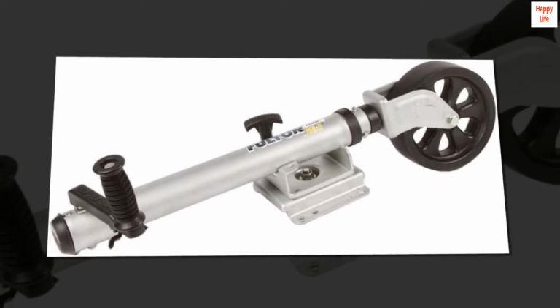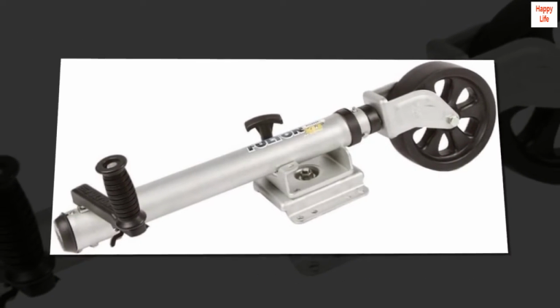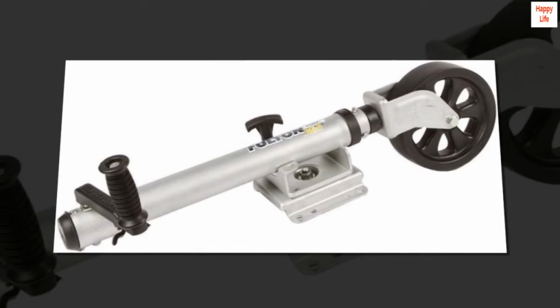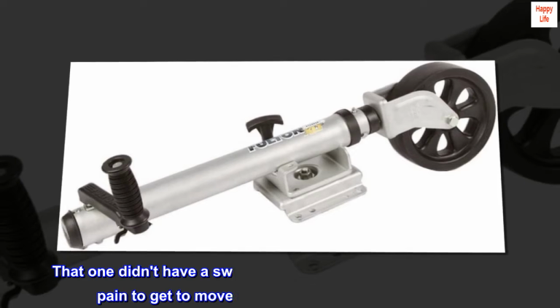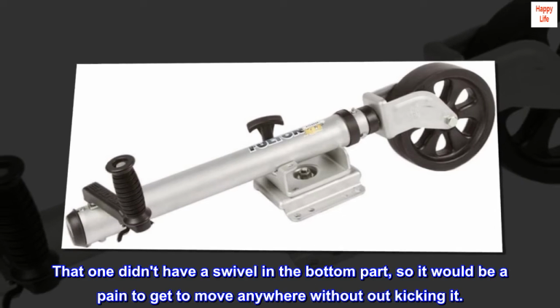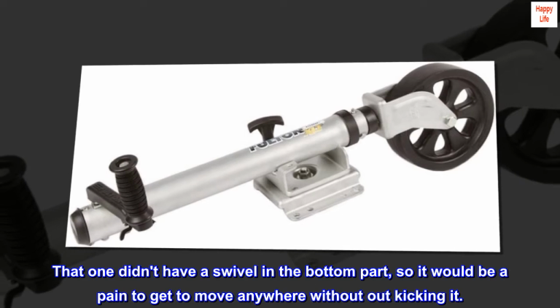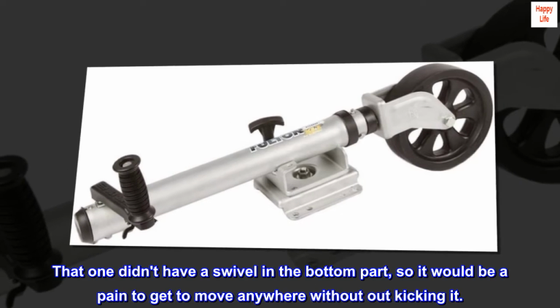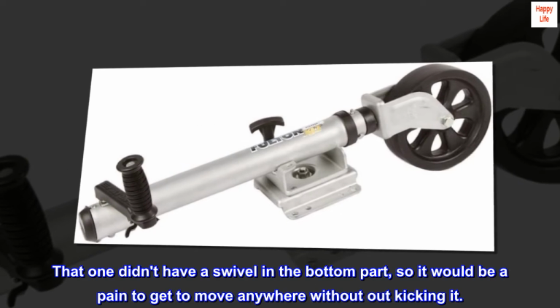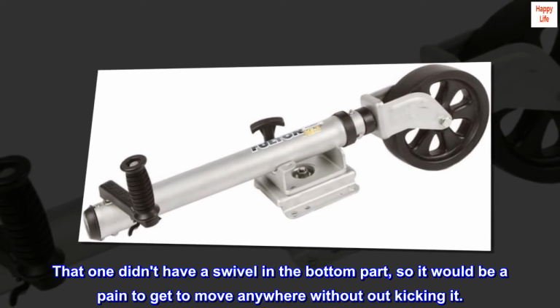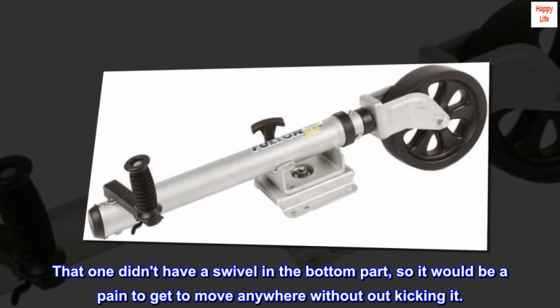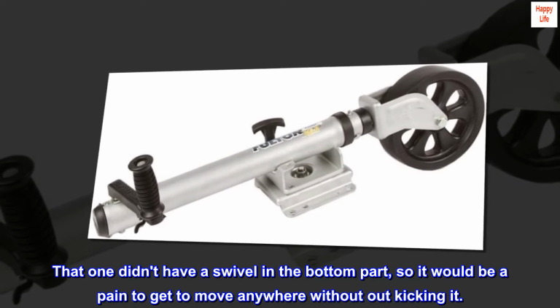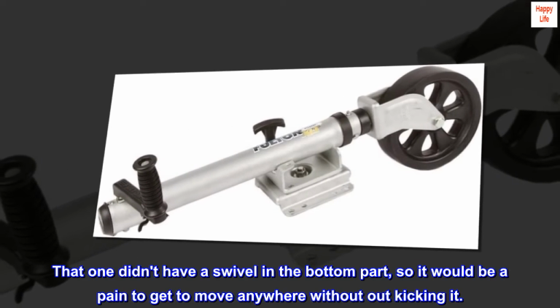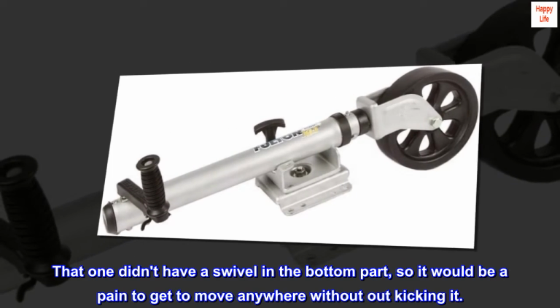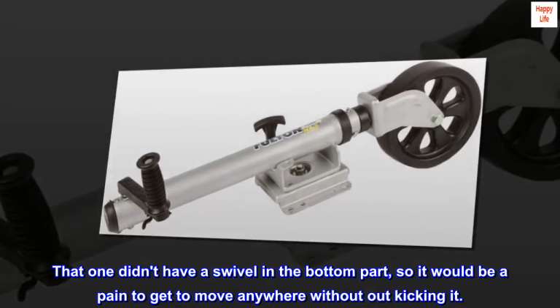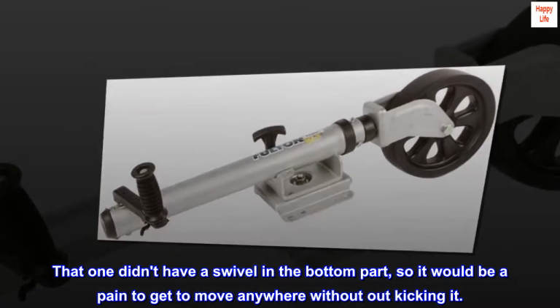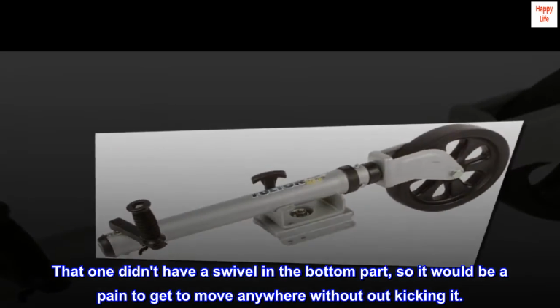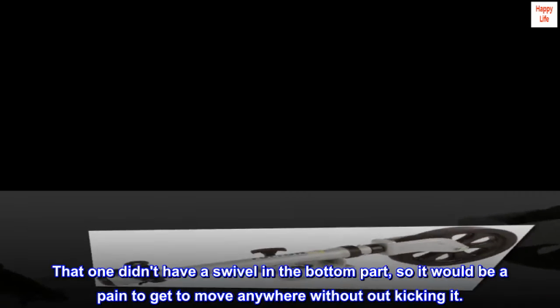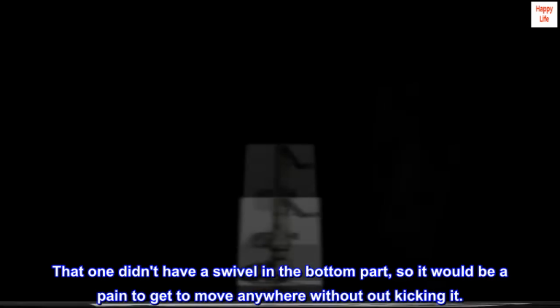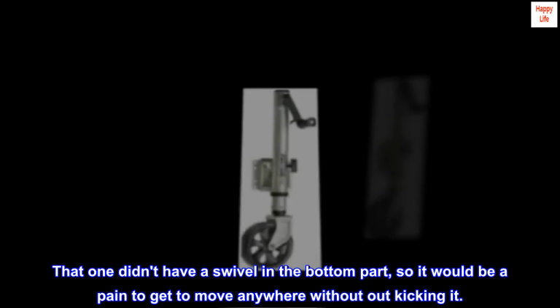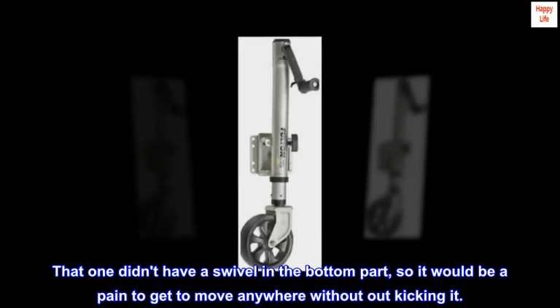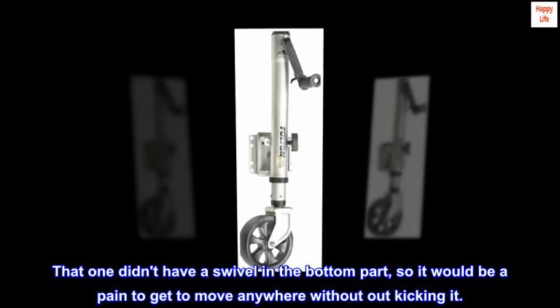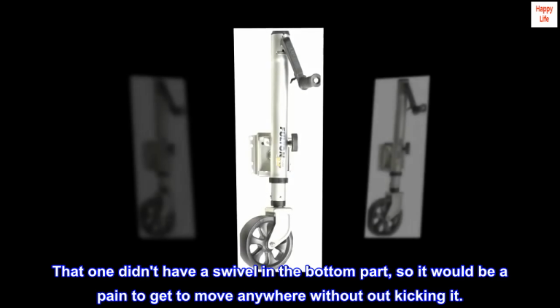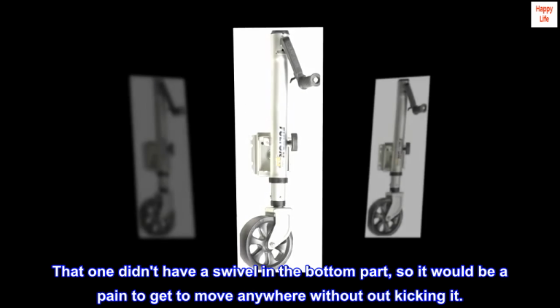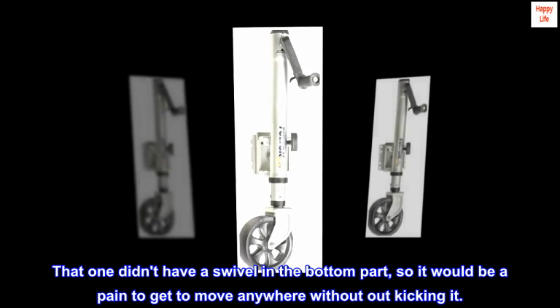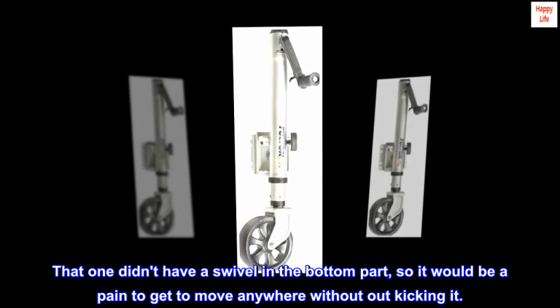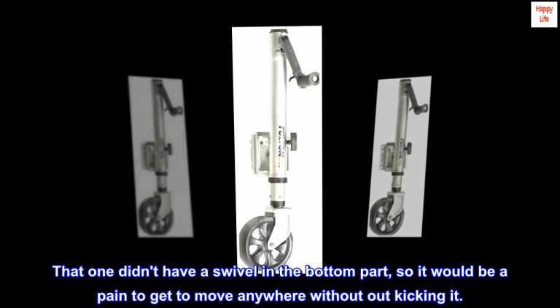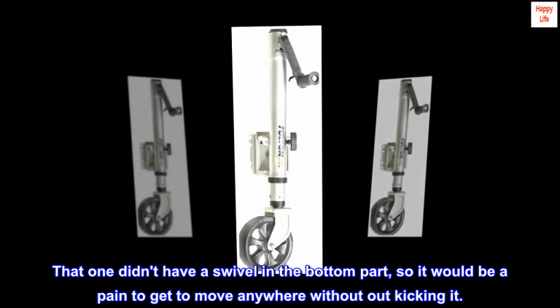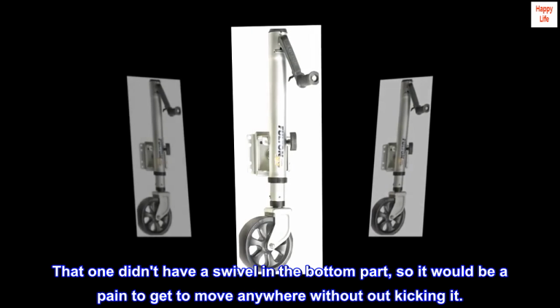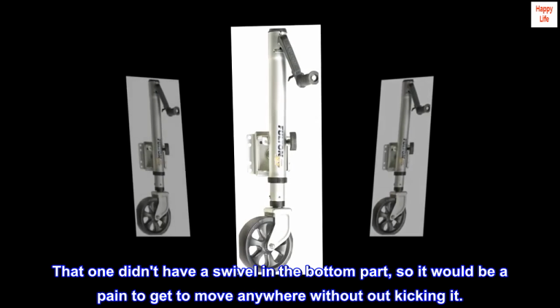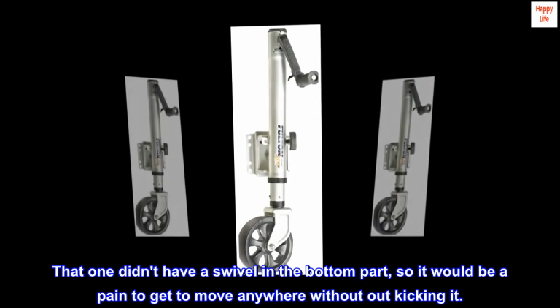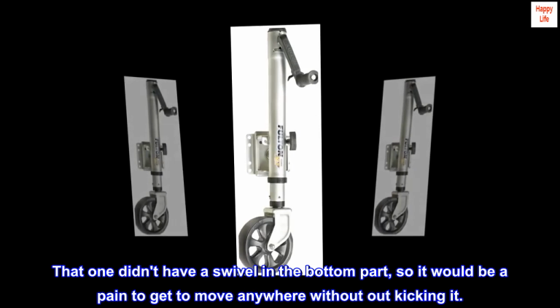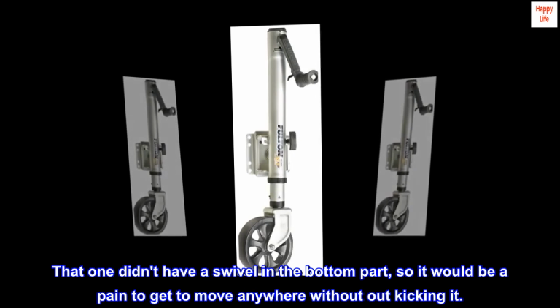That old jack didn't have a swivel in the bottom part, so it would be a pain to get it to move anywhere without kicking it.